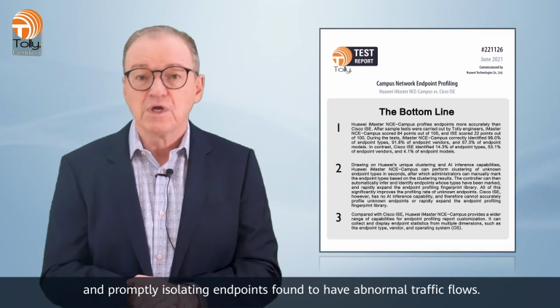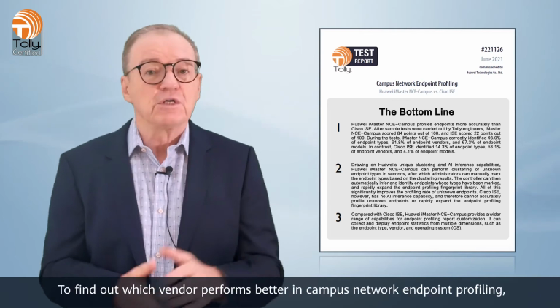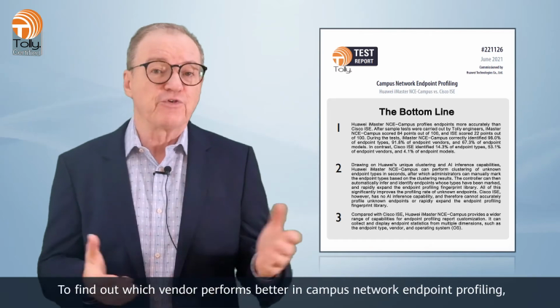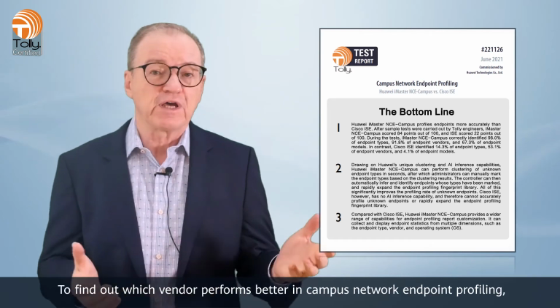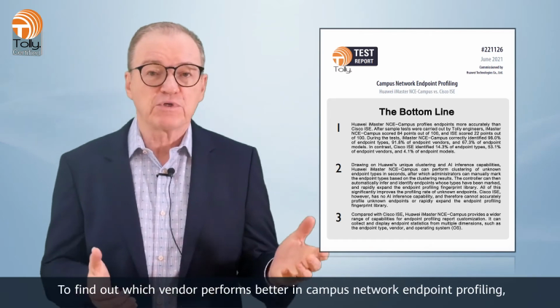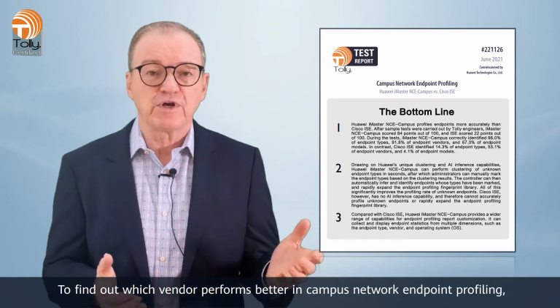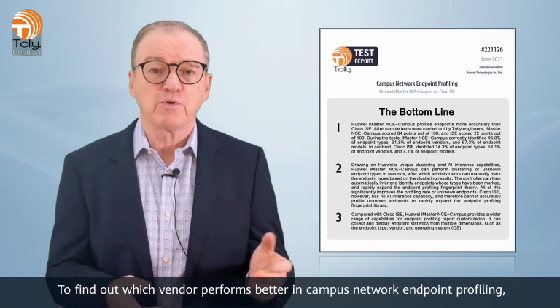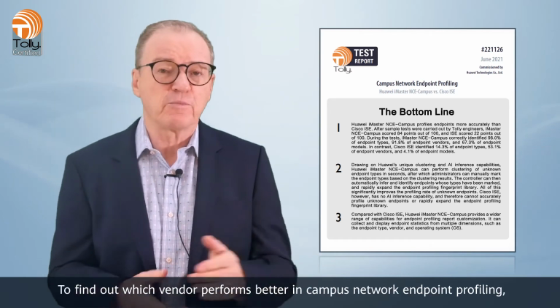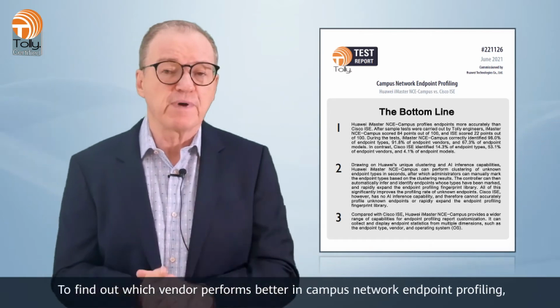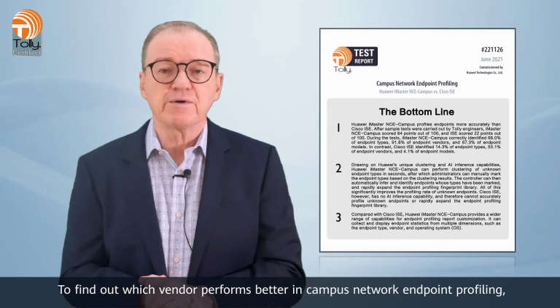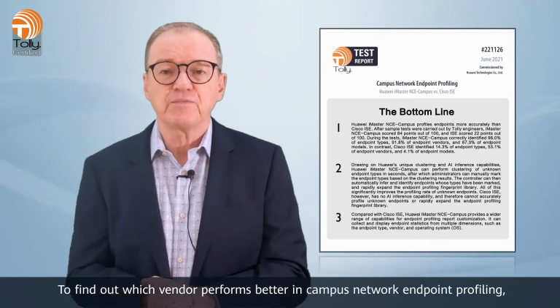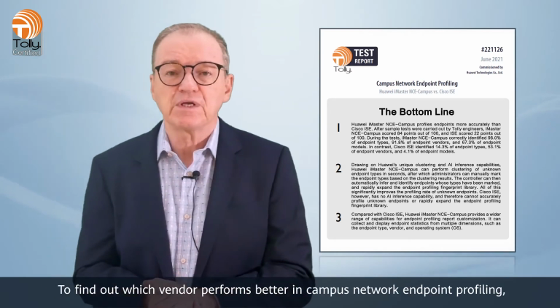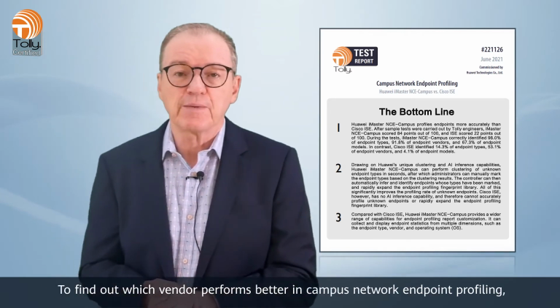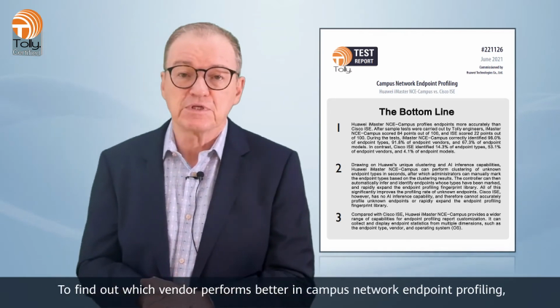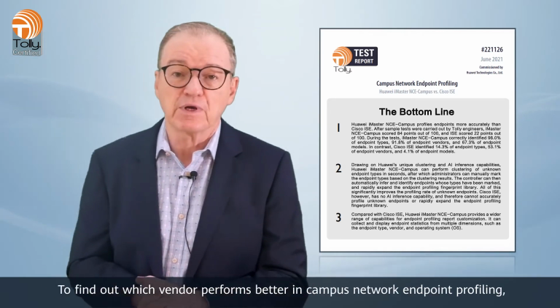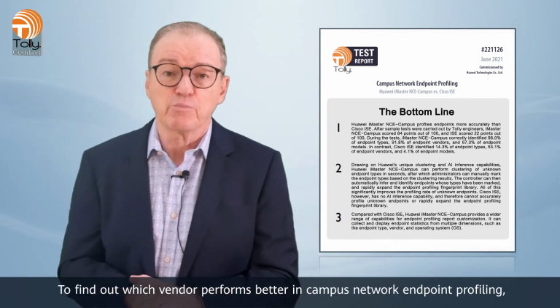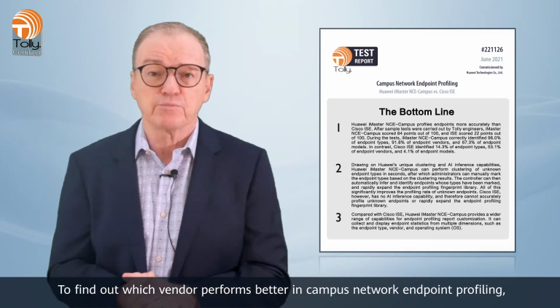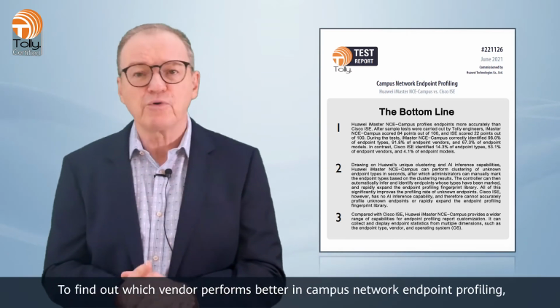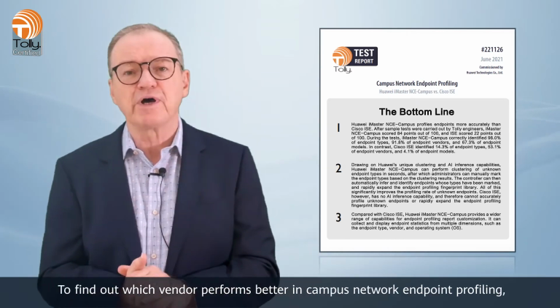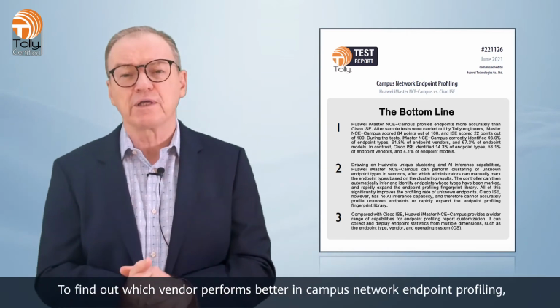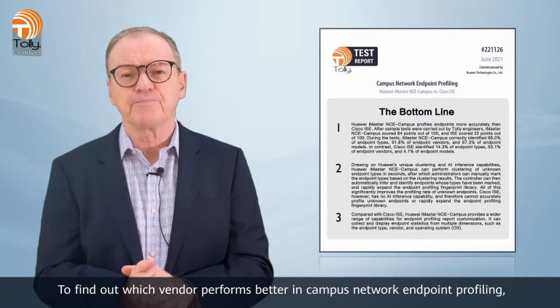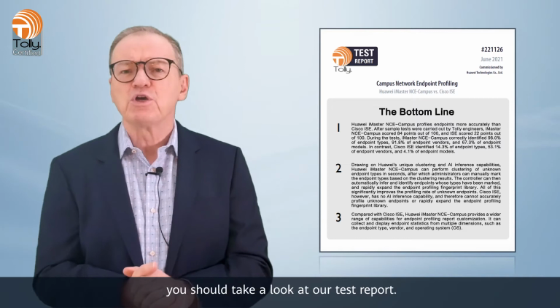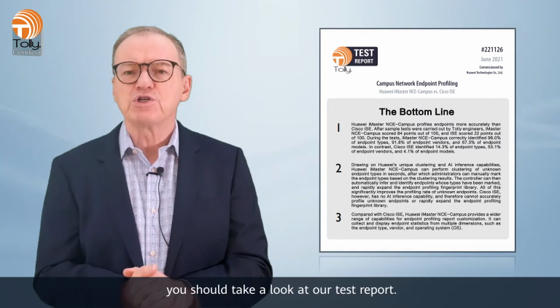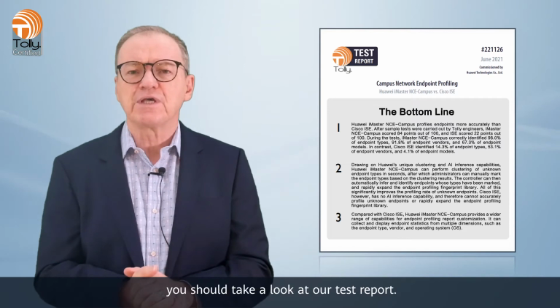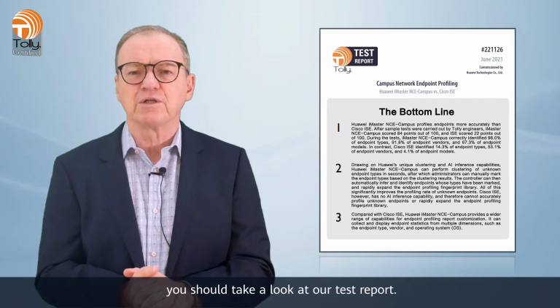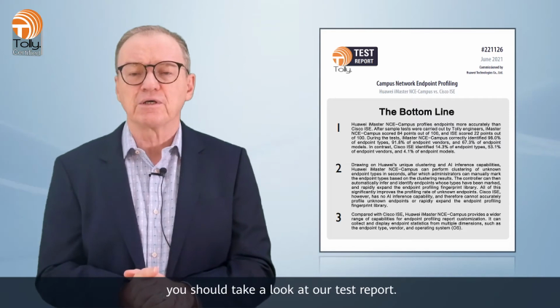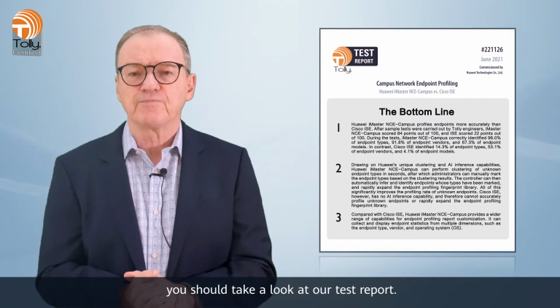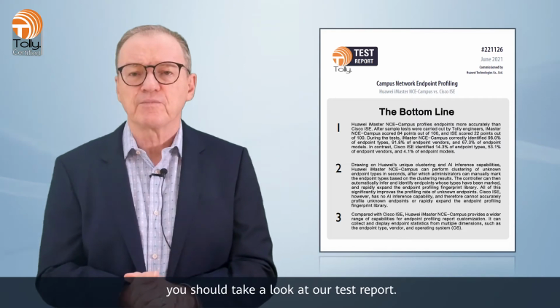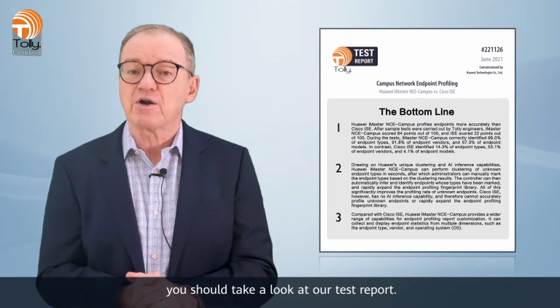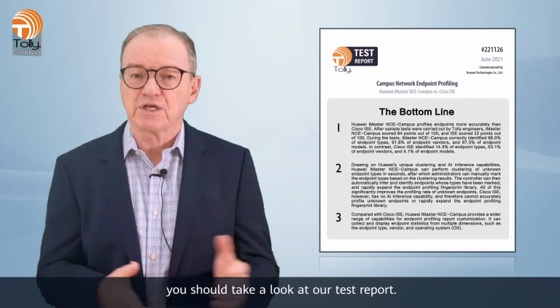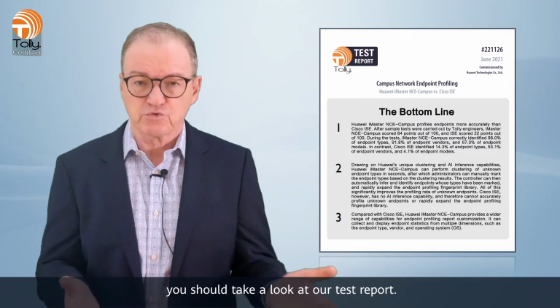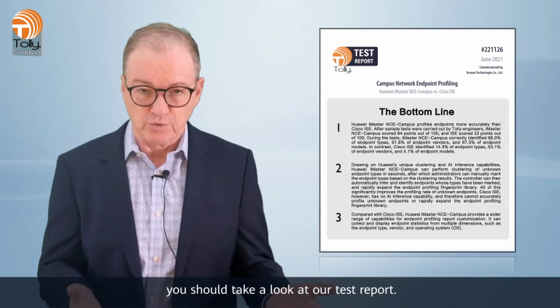To find out which vendor performs better in campus network endpoint profiling, you should take a look at our test report.